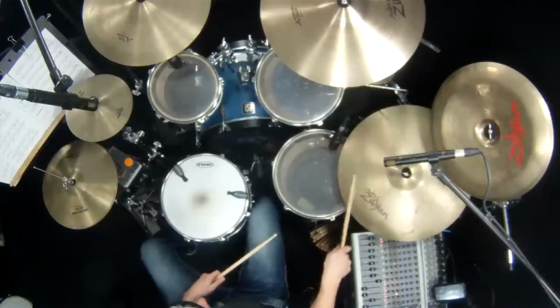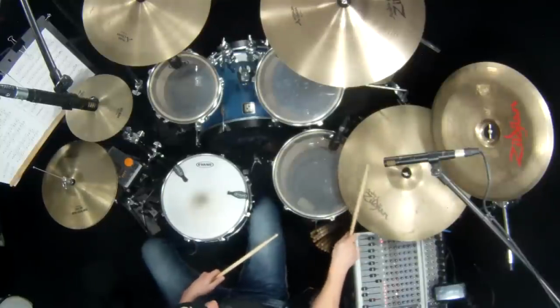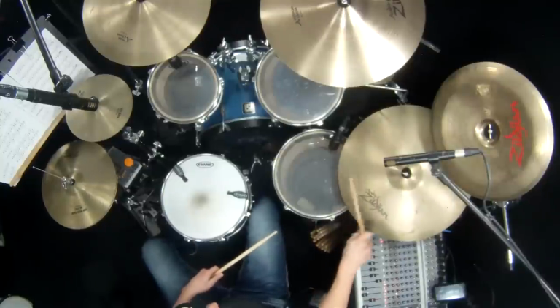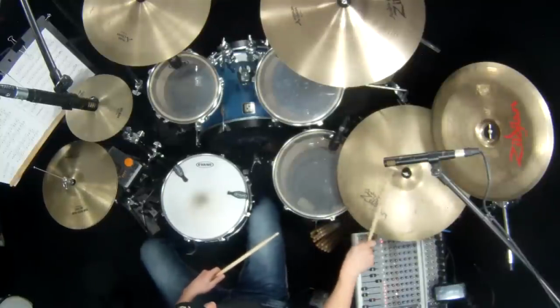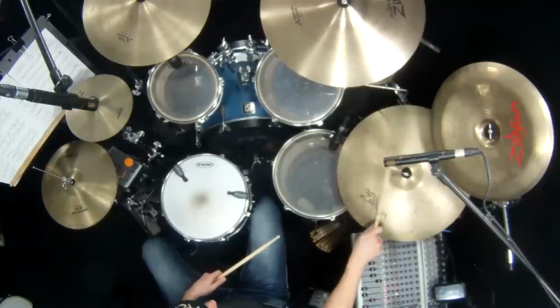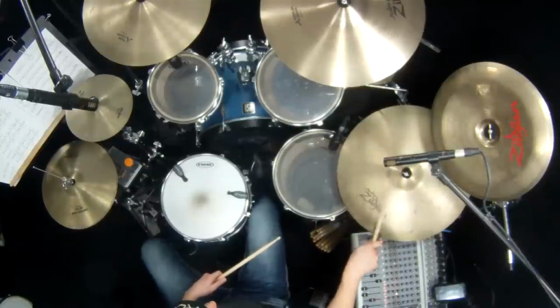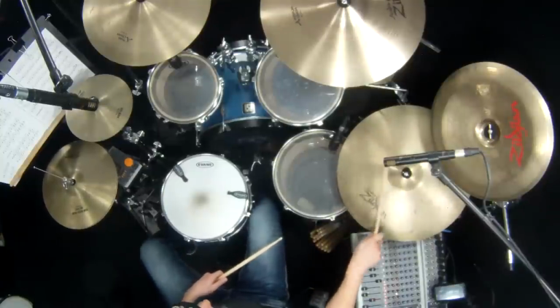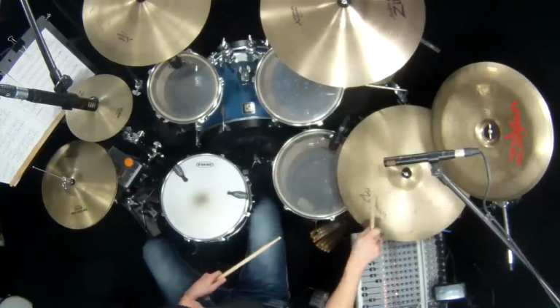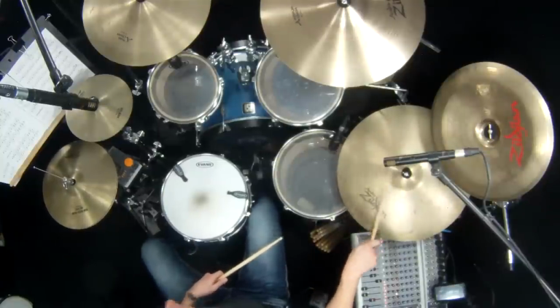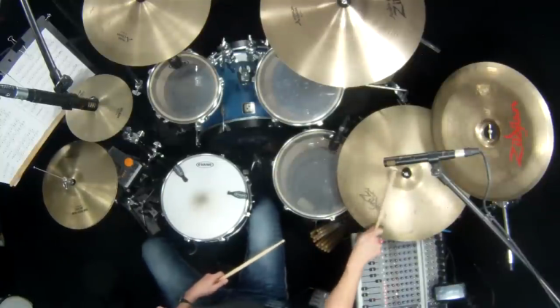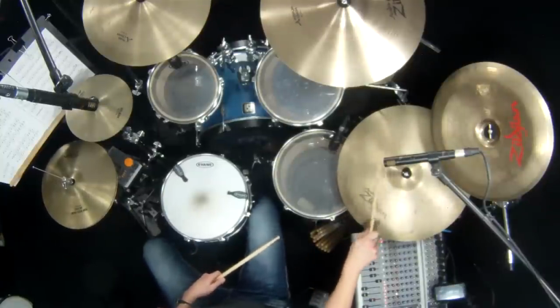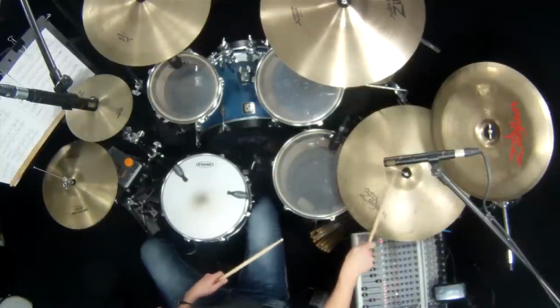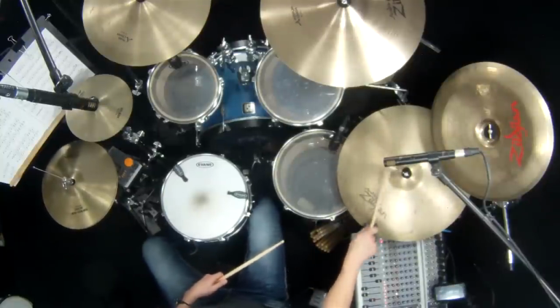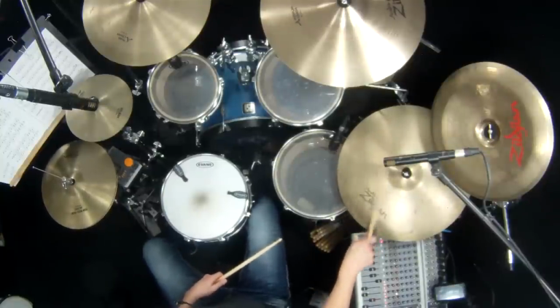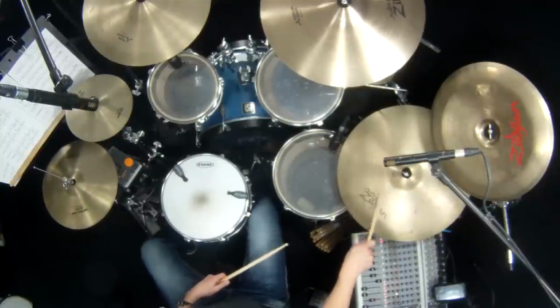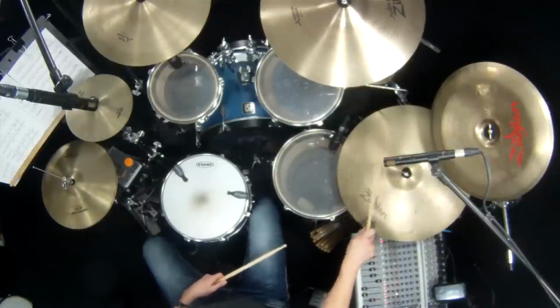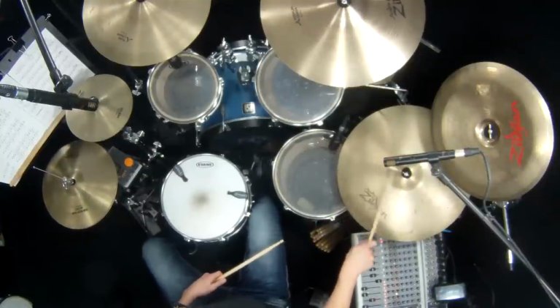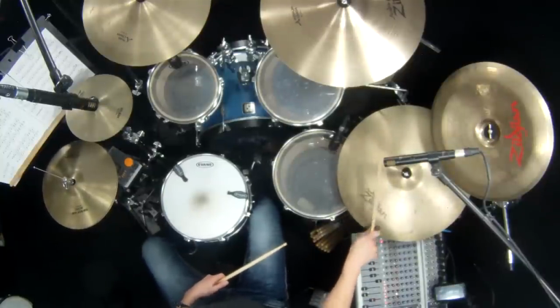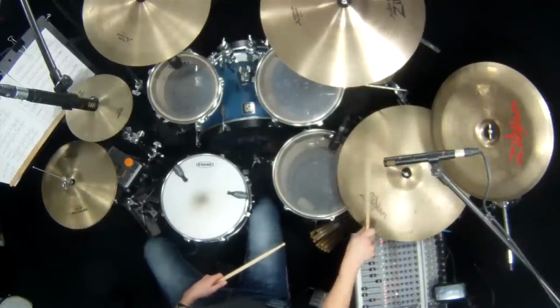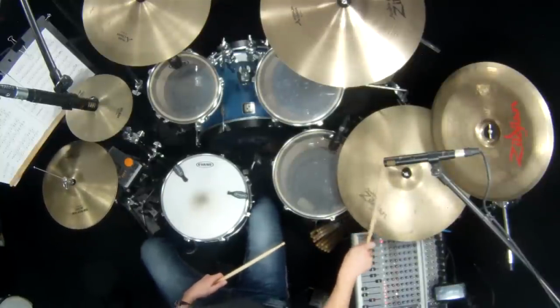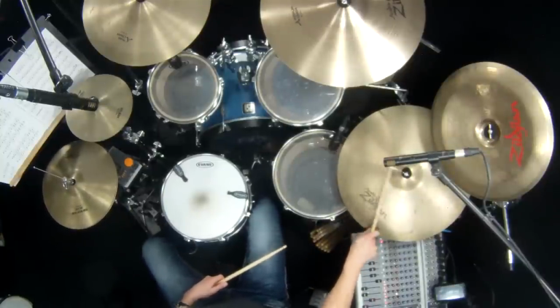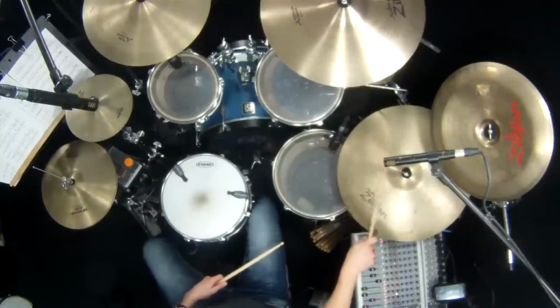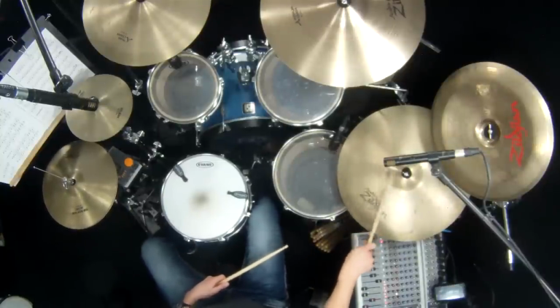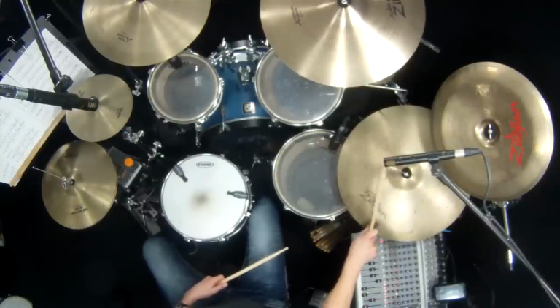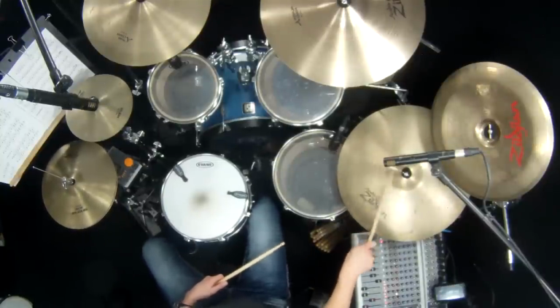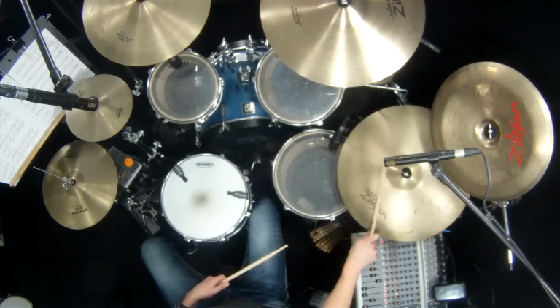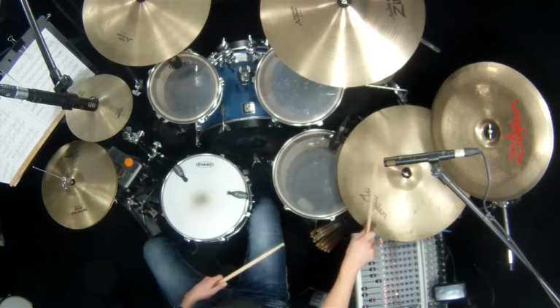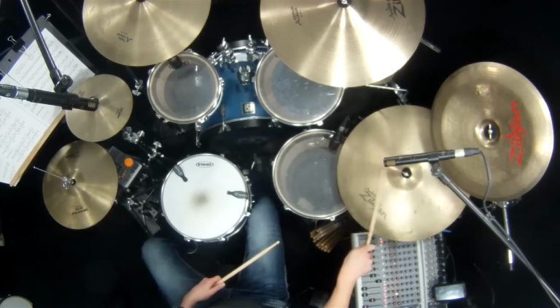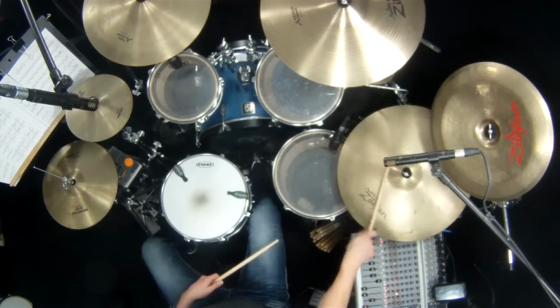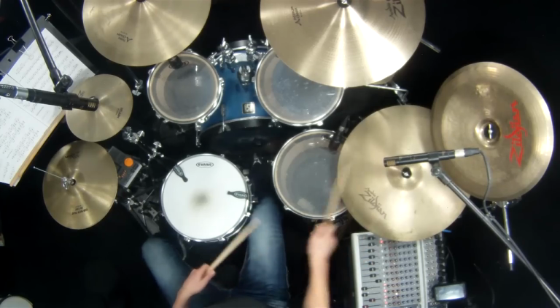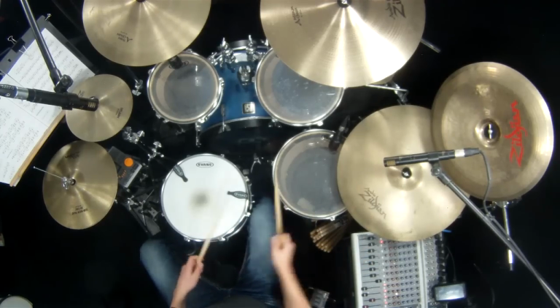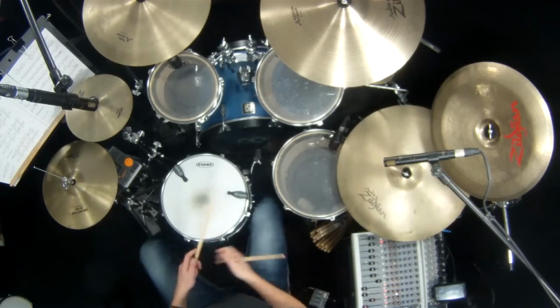You could play the ostinato on the dome, or the cymbal bell, wherever you like.